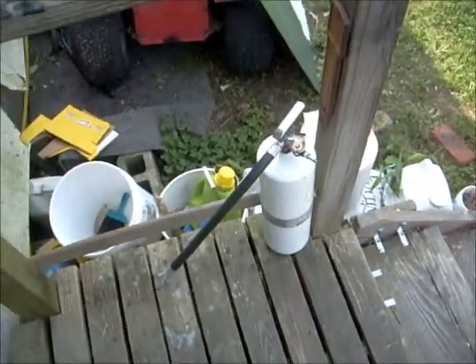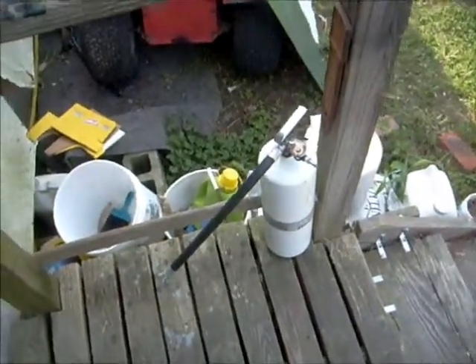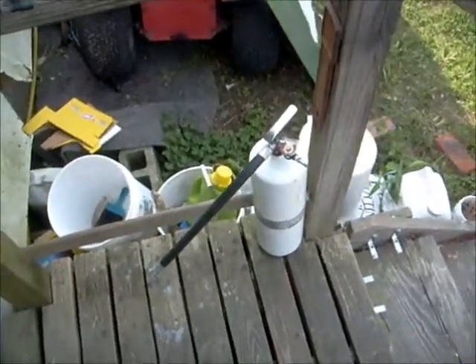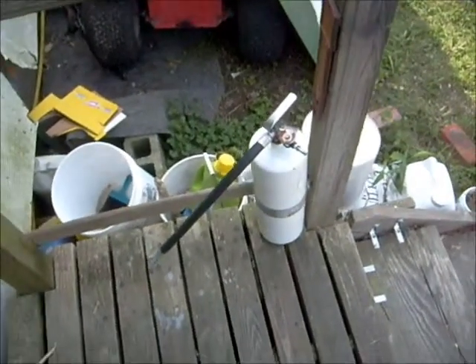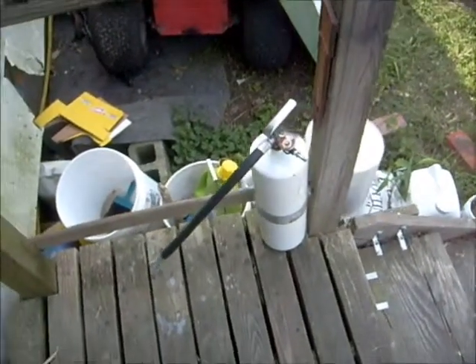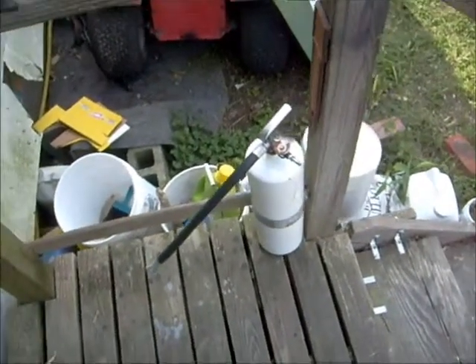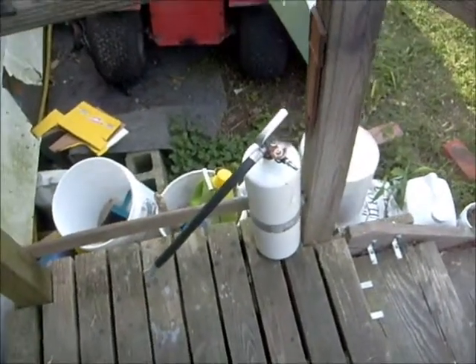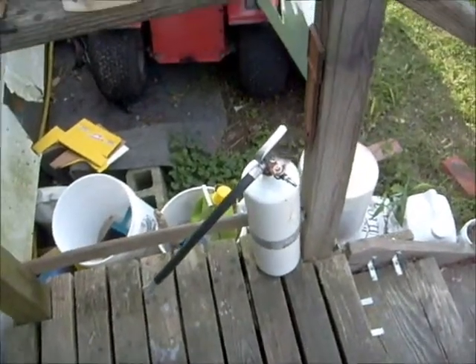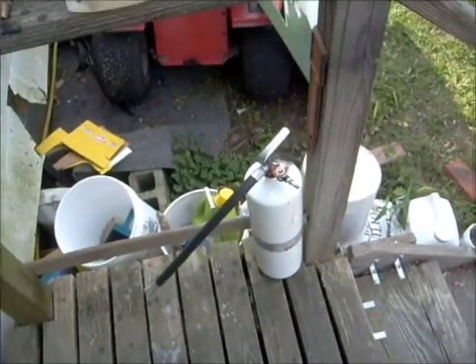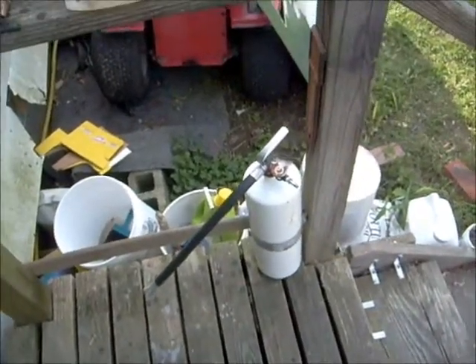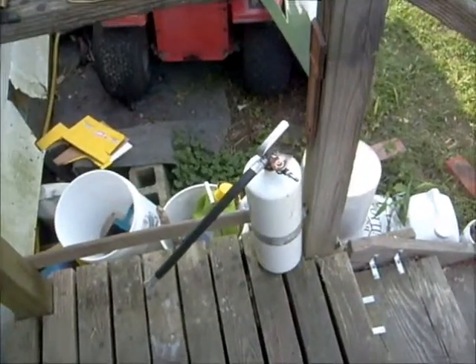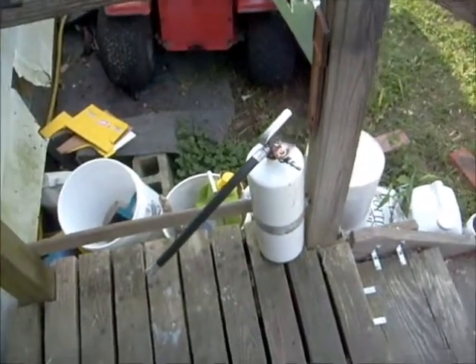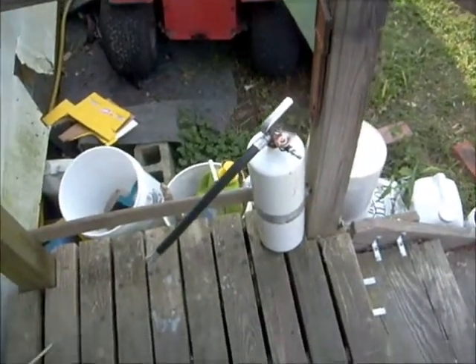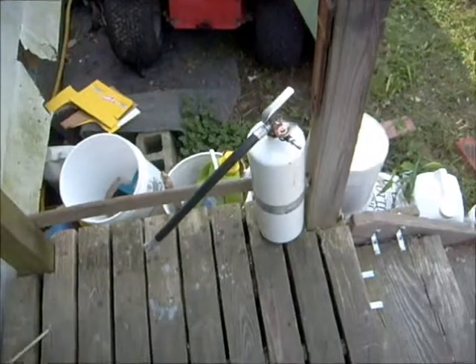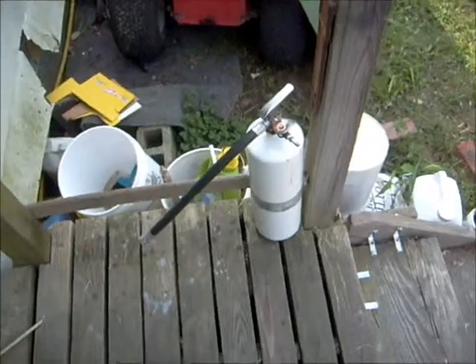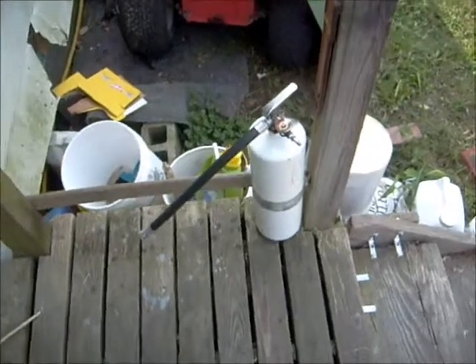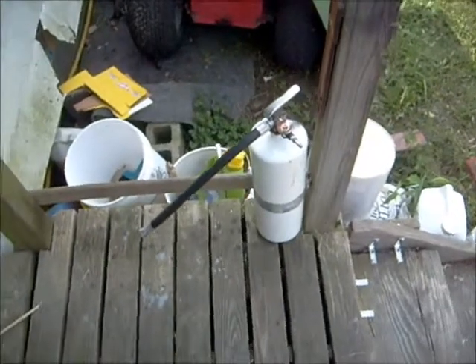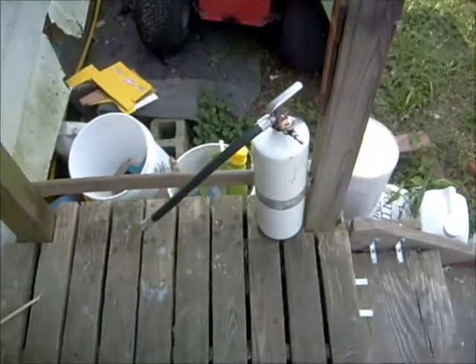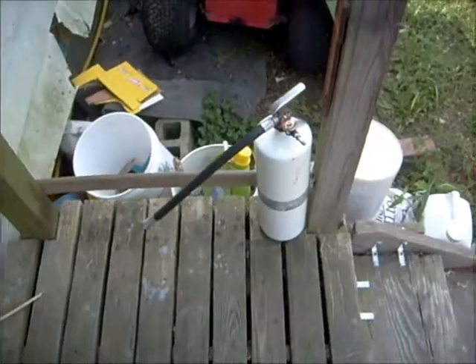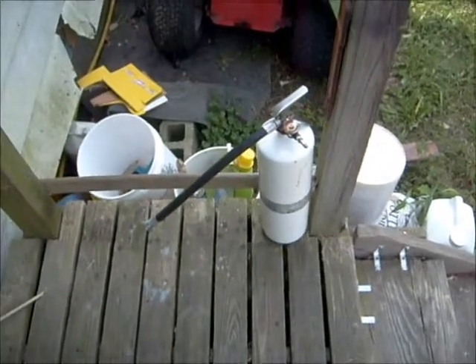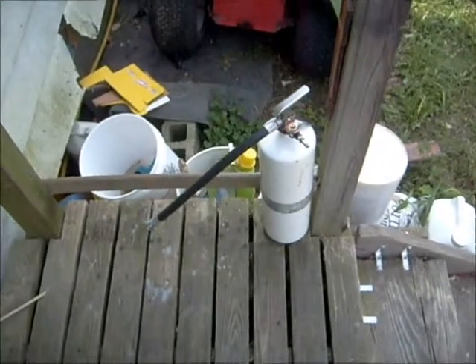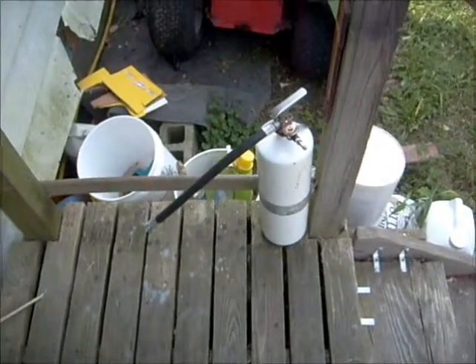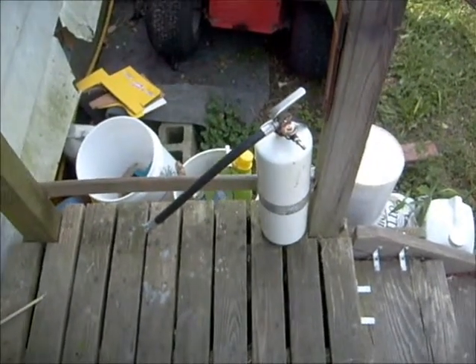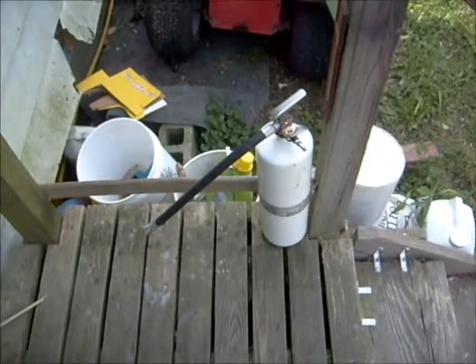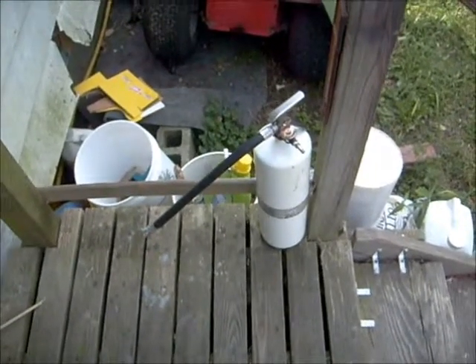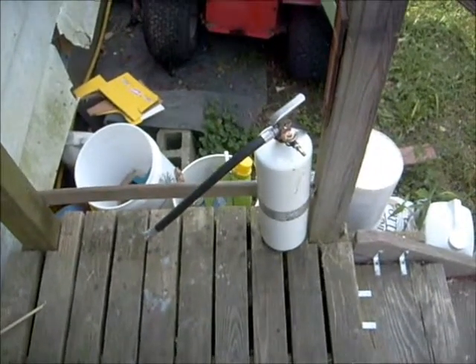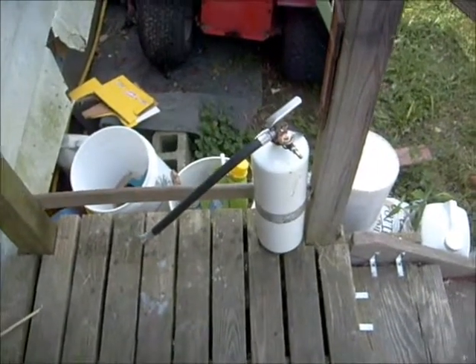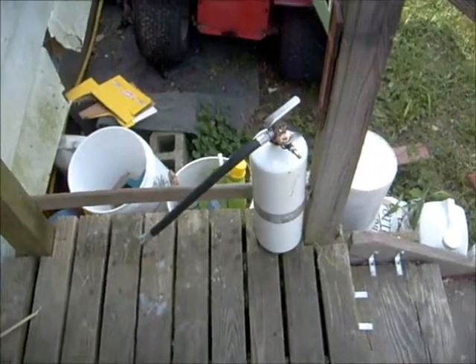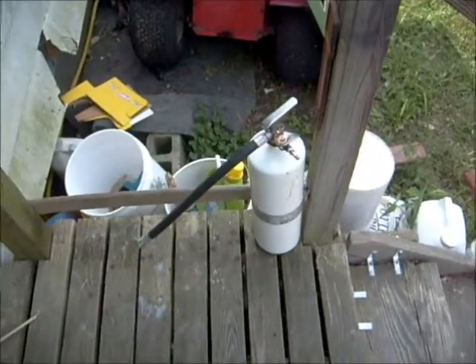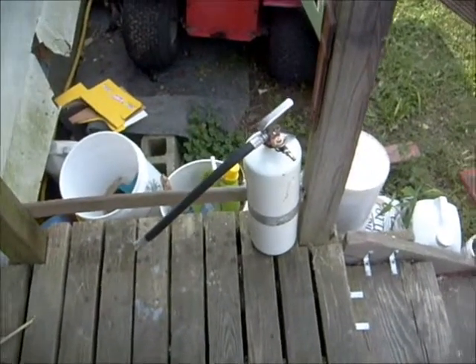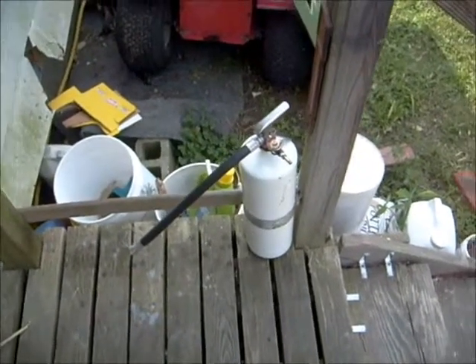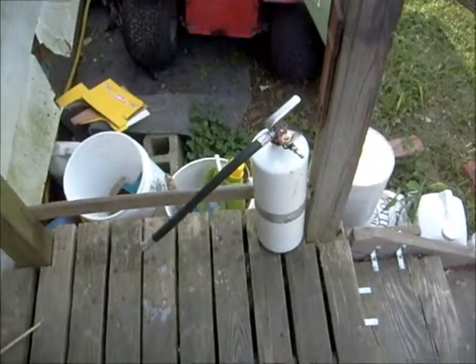Hello YouTube. I'm going to be showing you how to make a soap foam fire extinguisher.